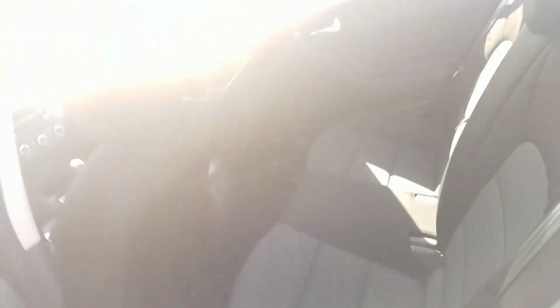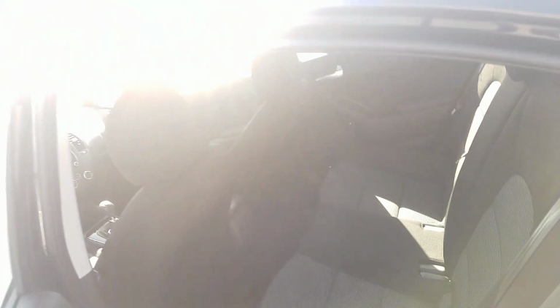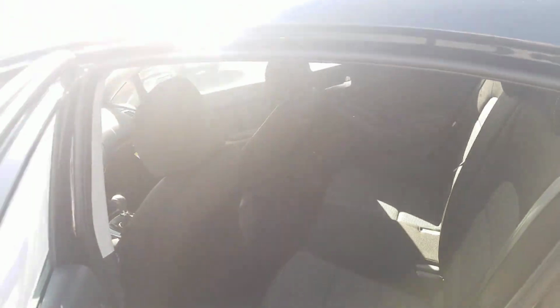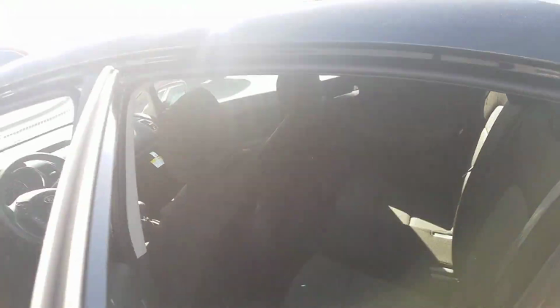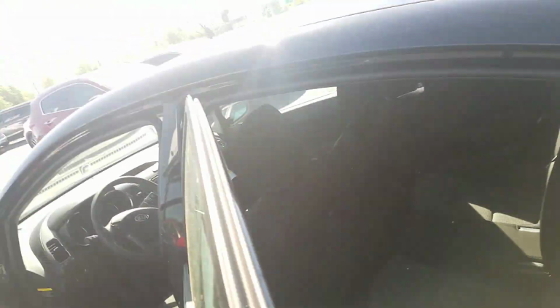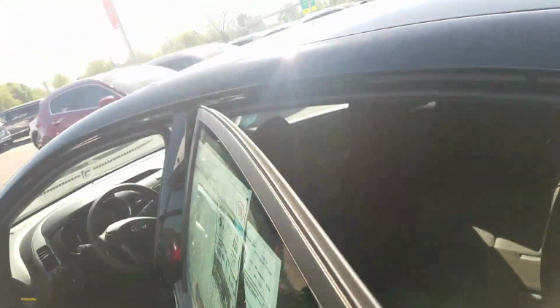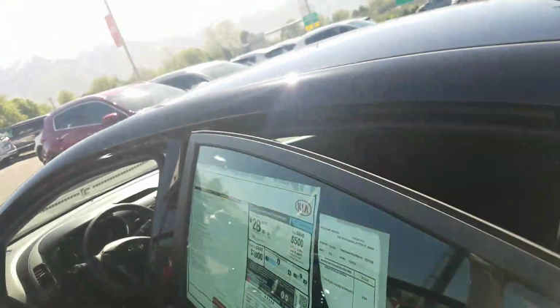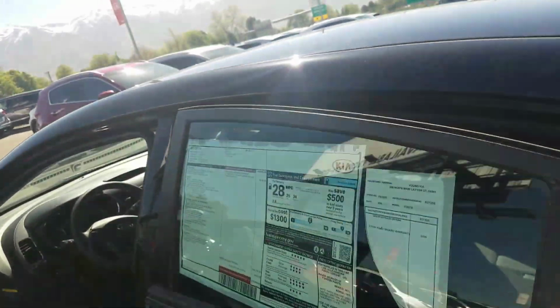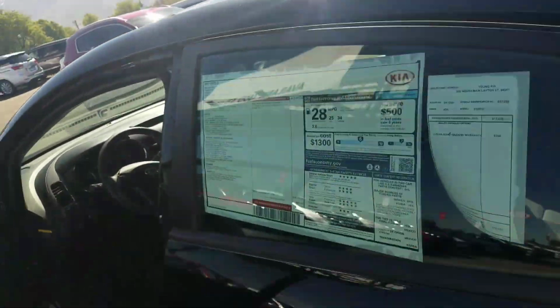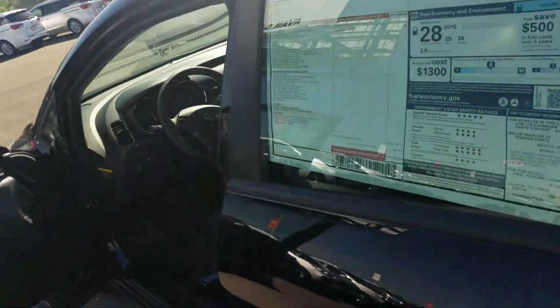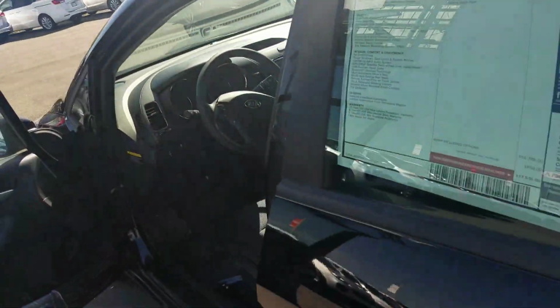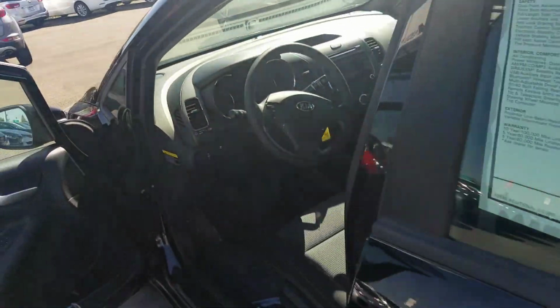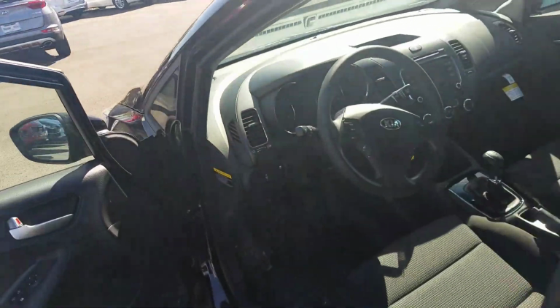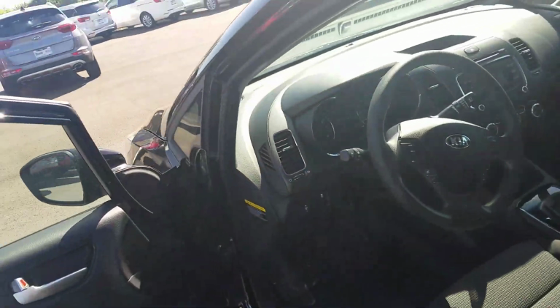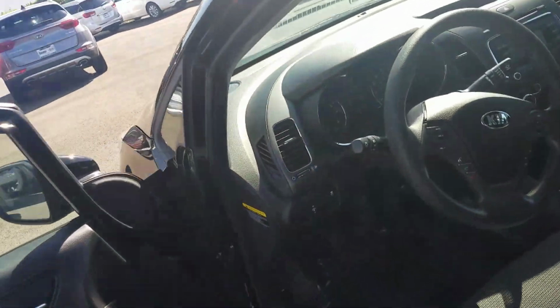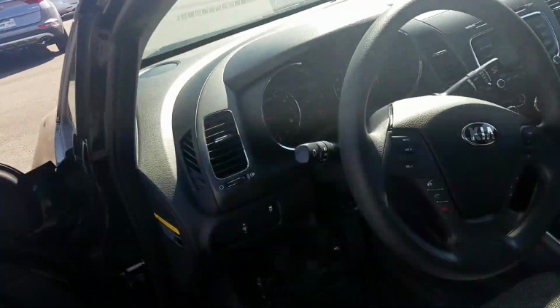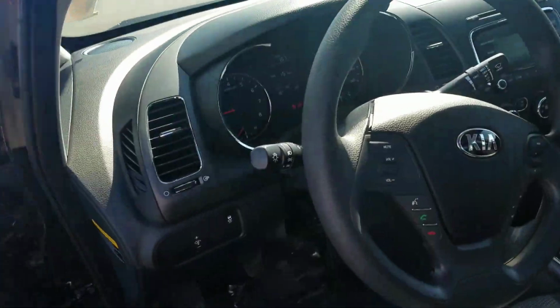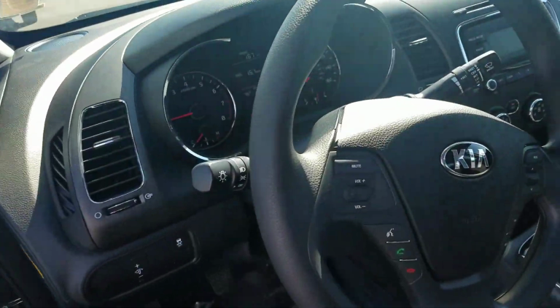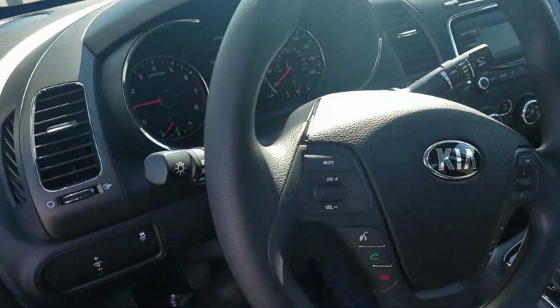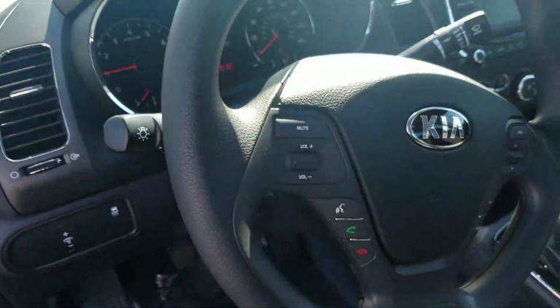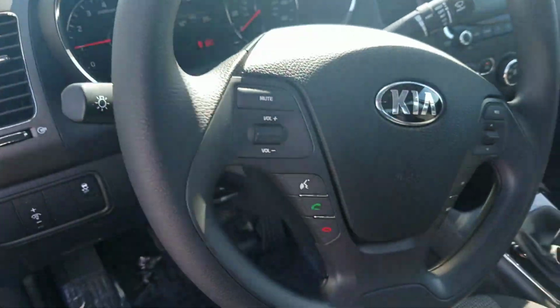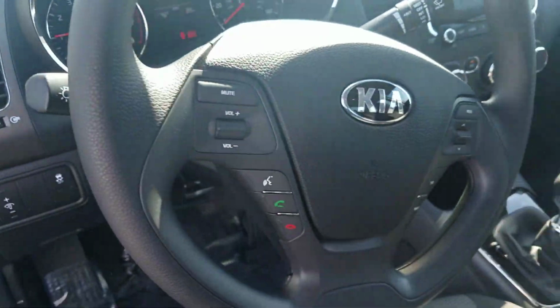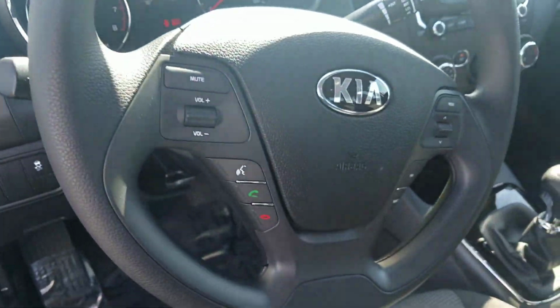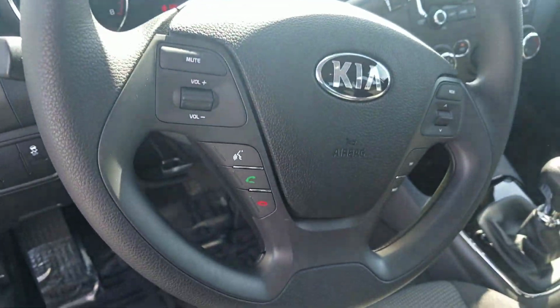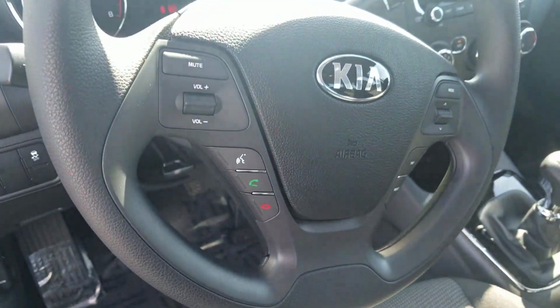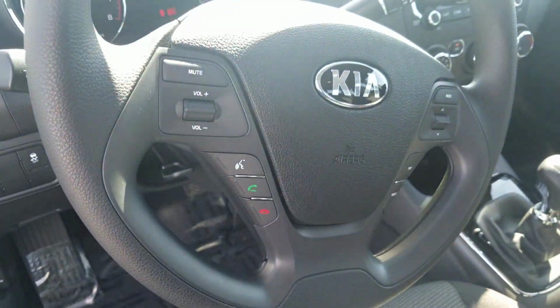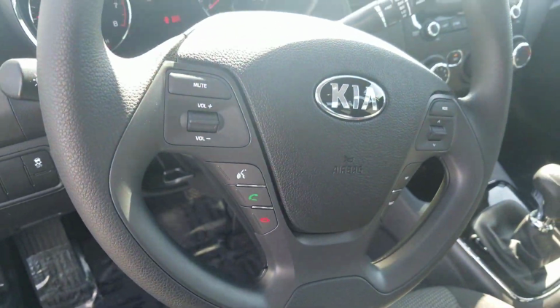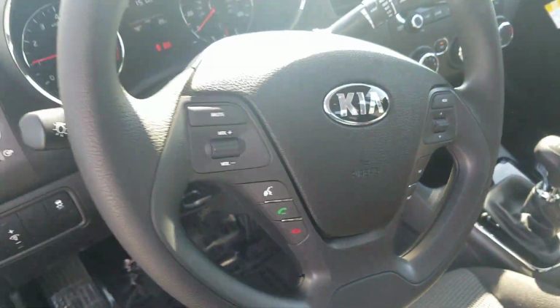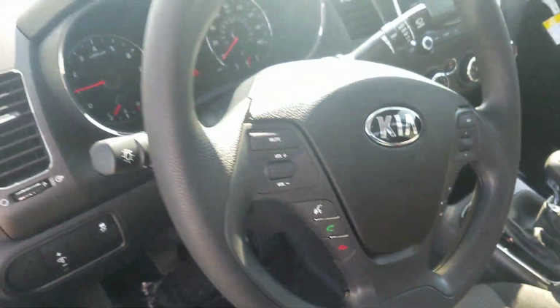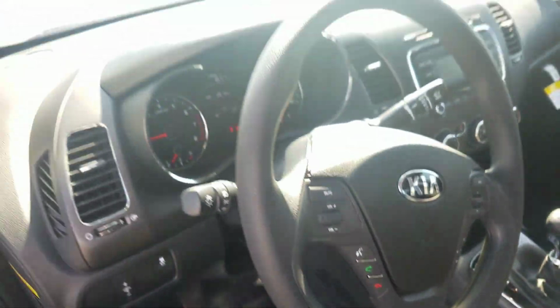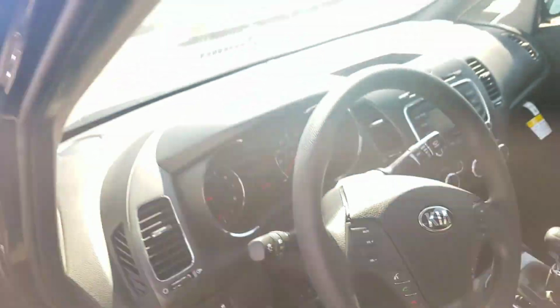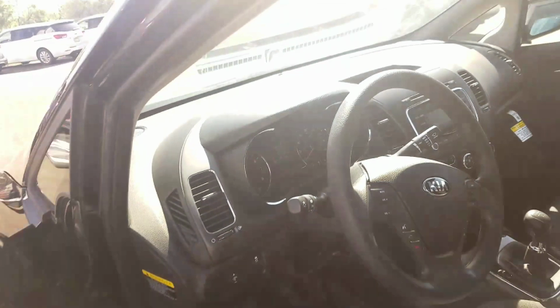You do get Bluetooth controls — that comes standard, right there on the steering wheel.